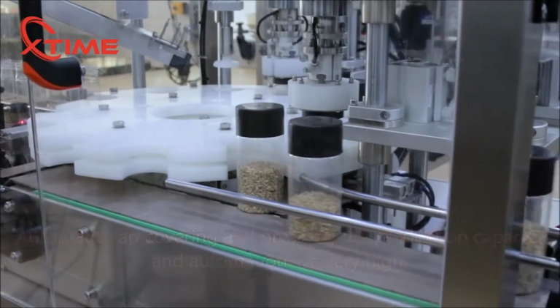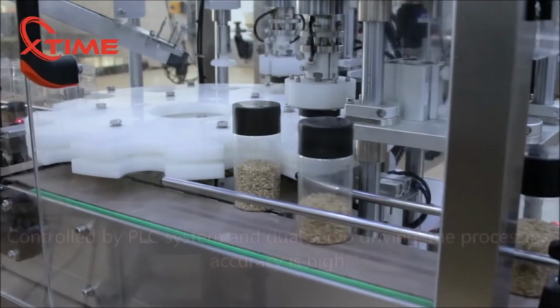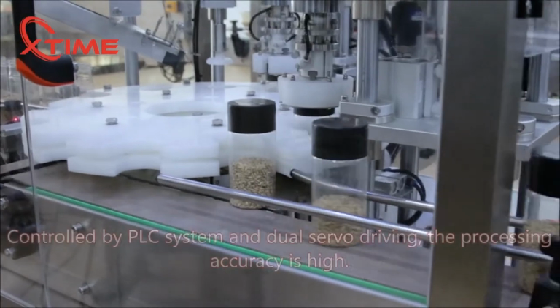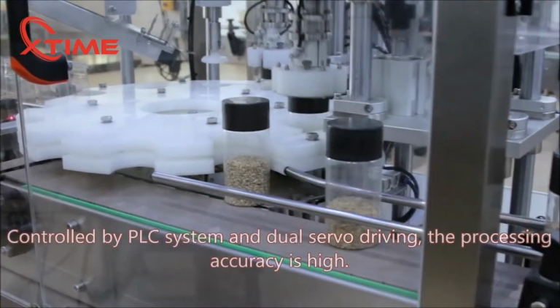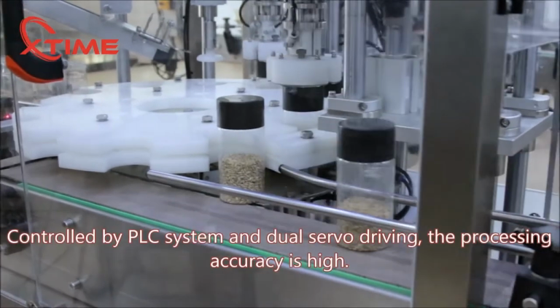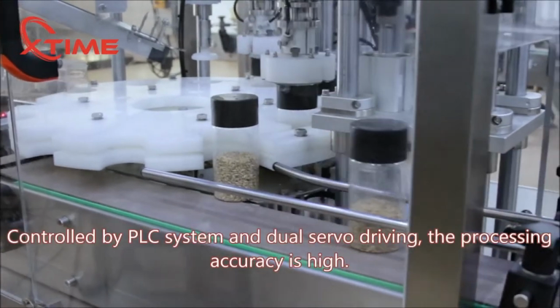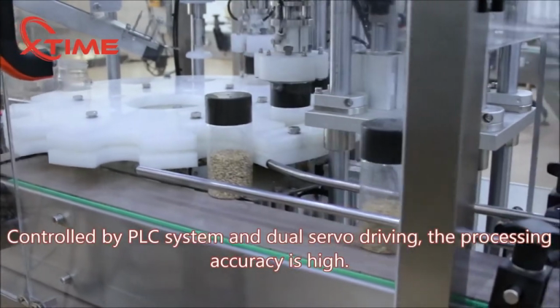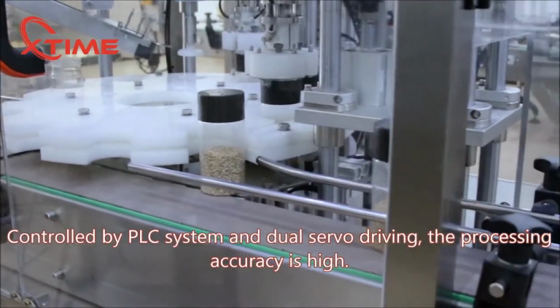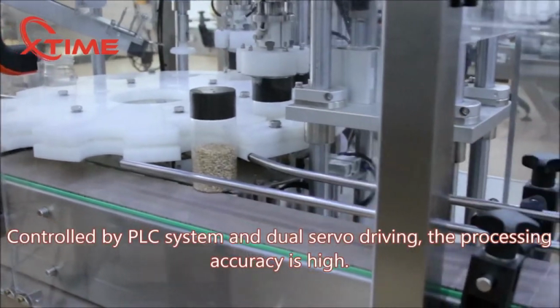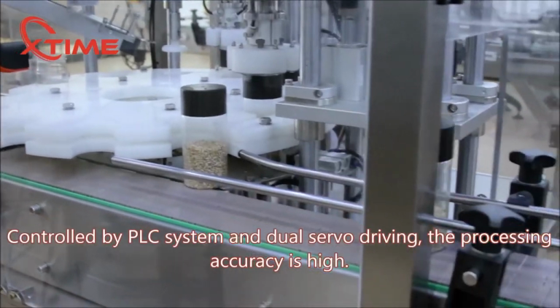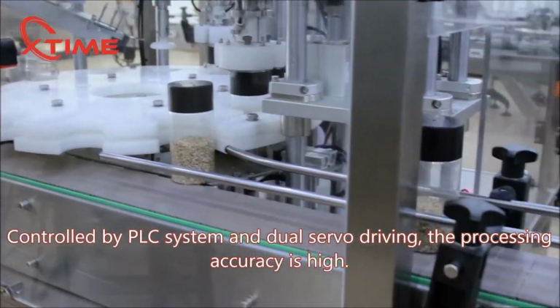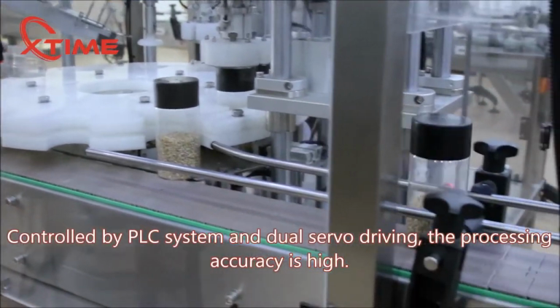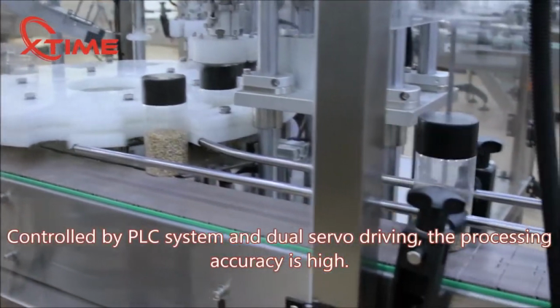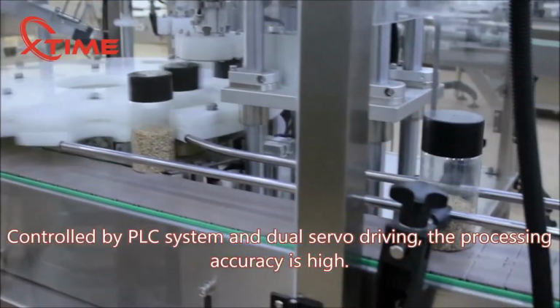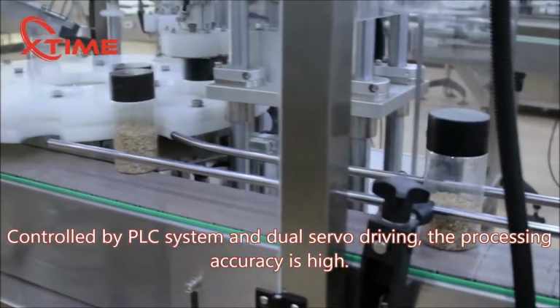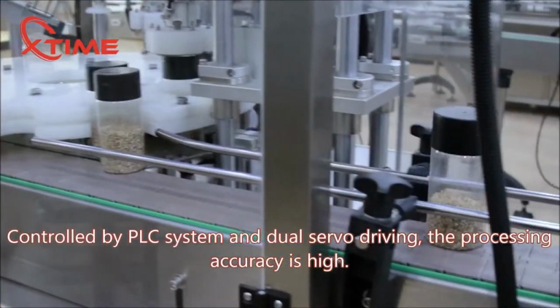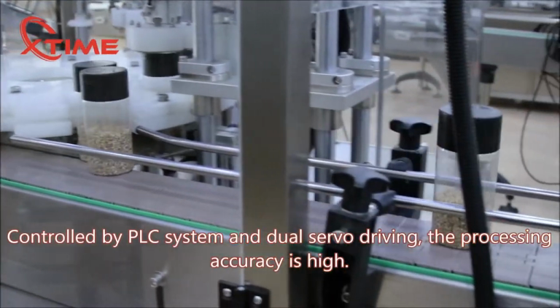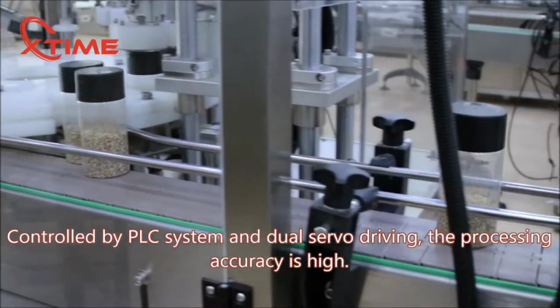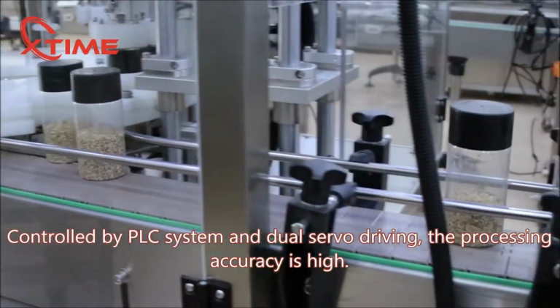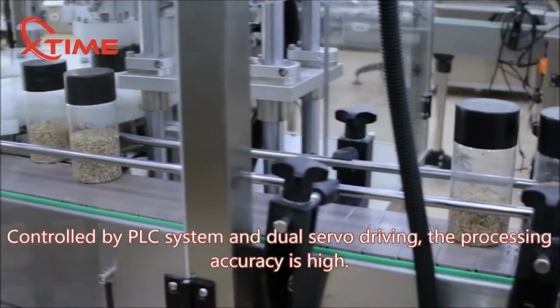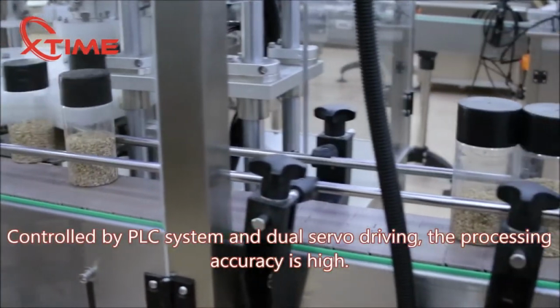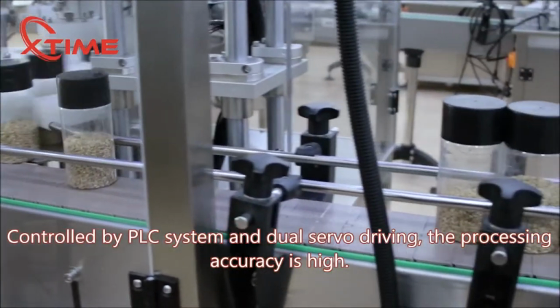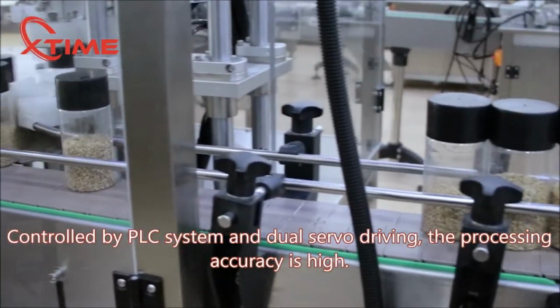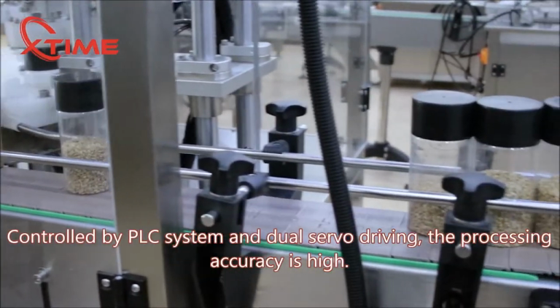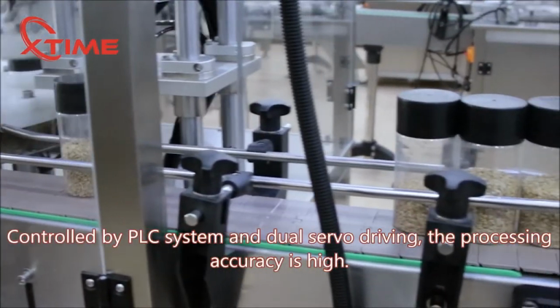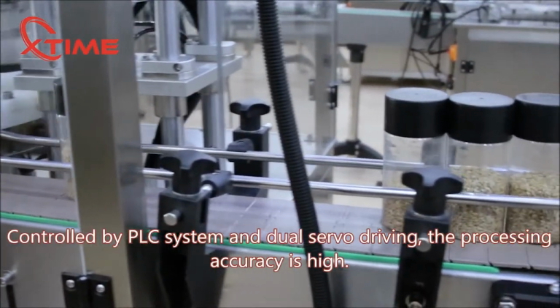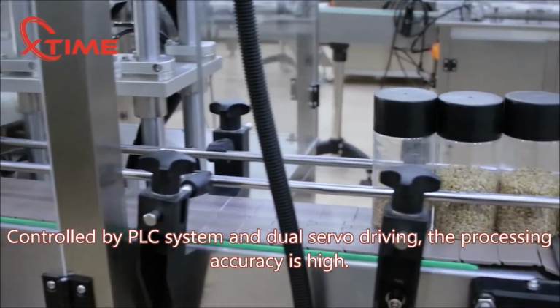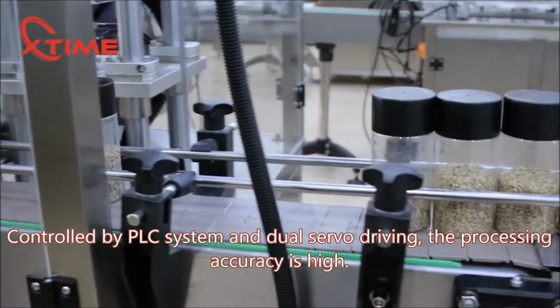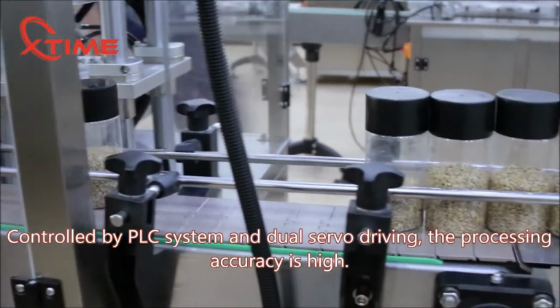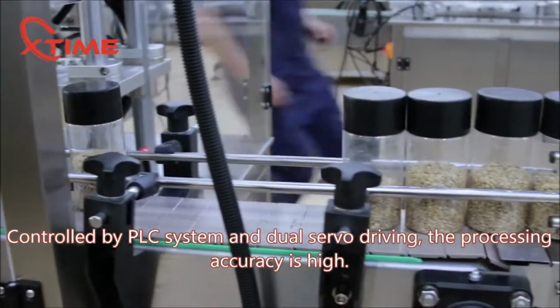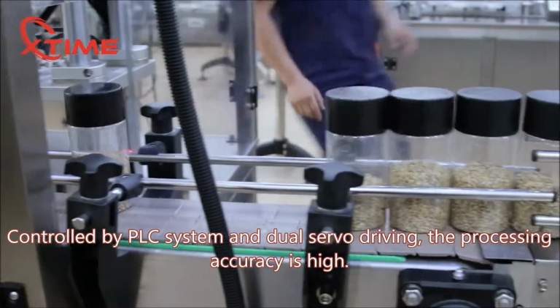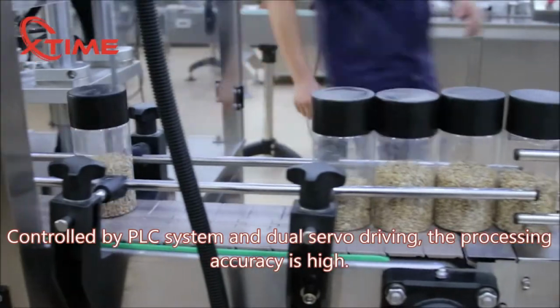Controlled by PLC system and dual servo driving, the processing accuracy is high.